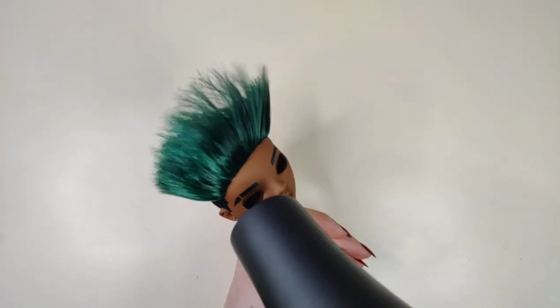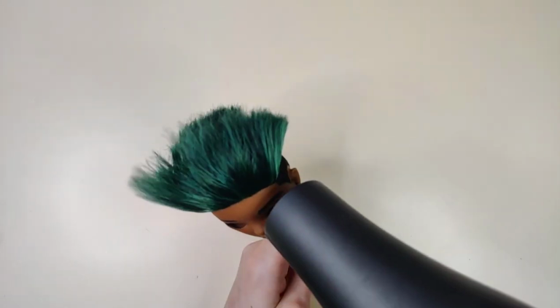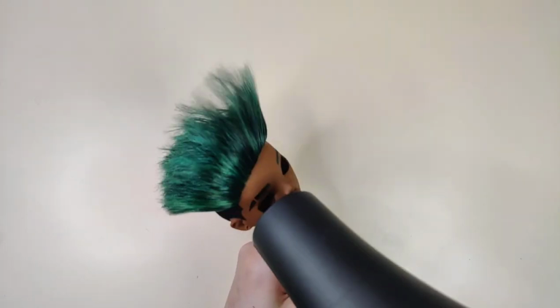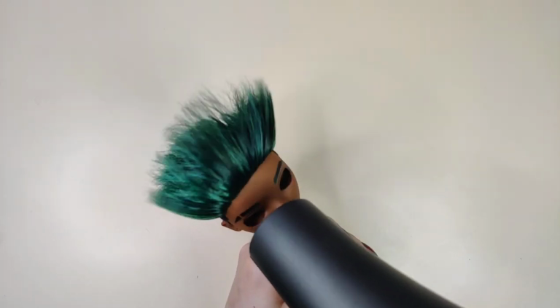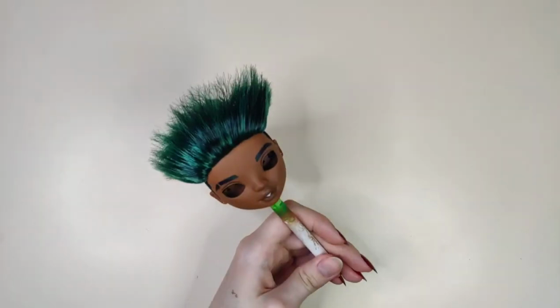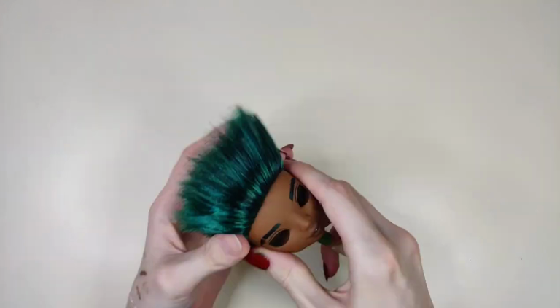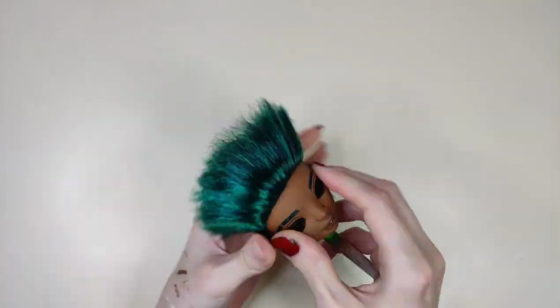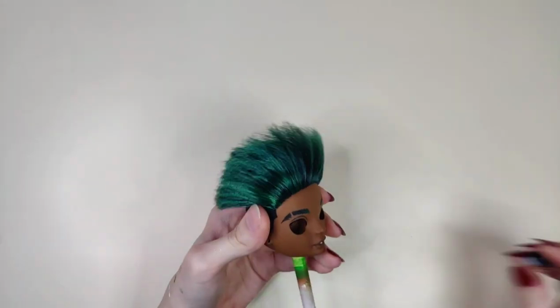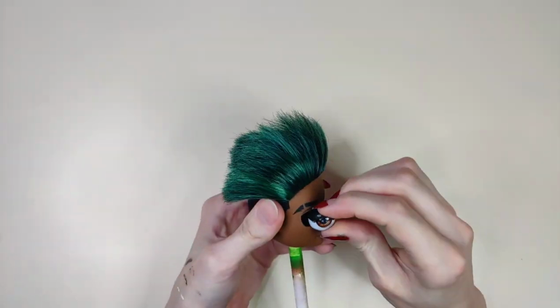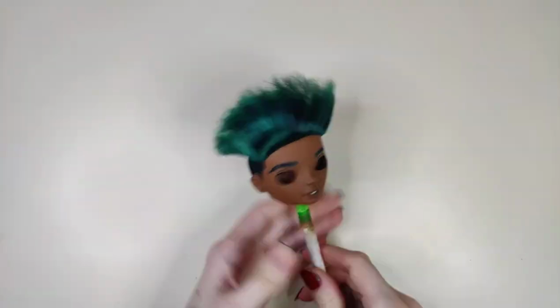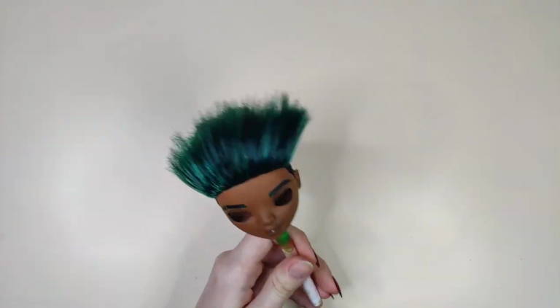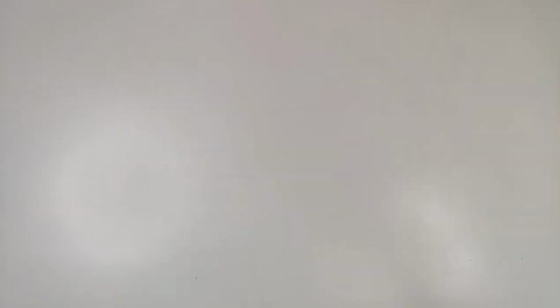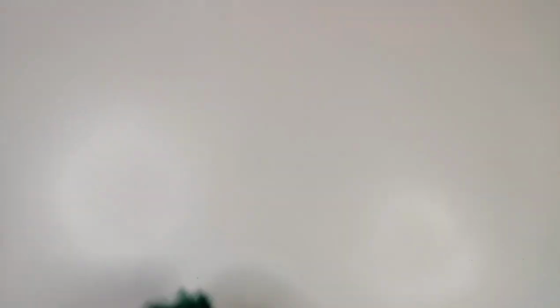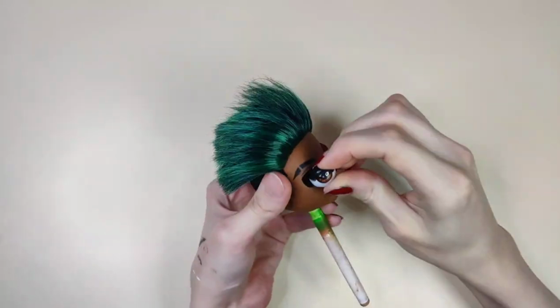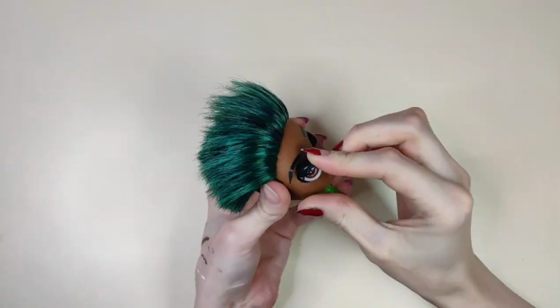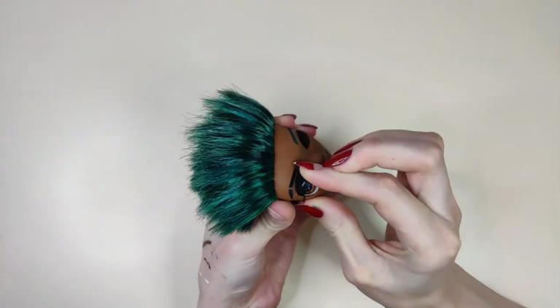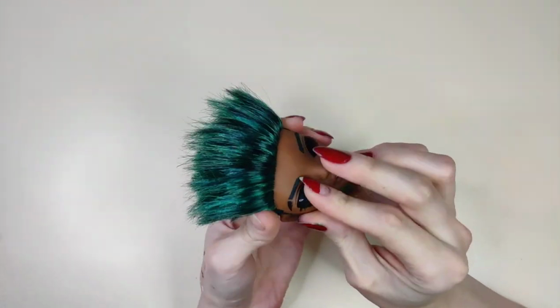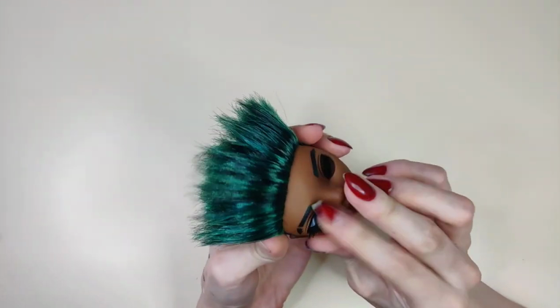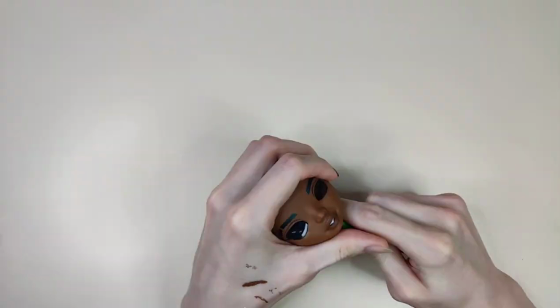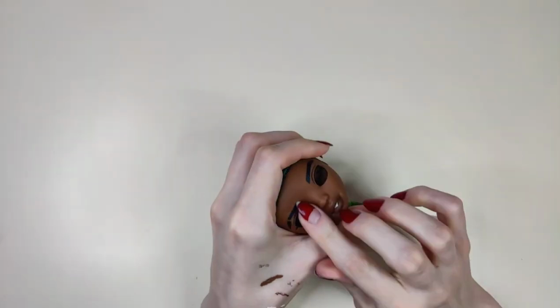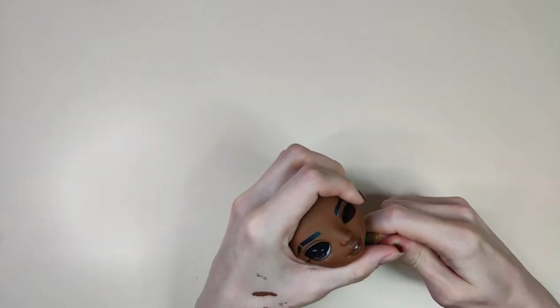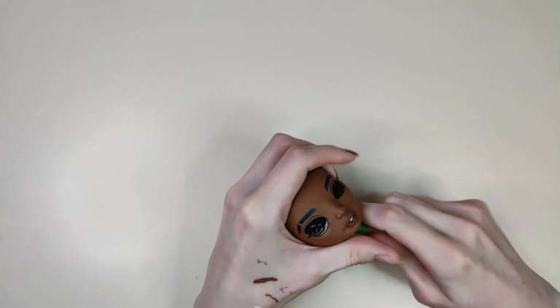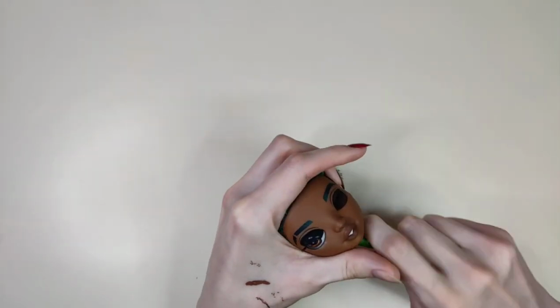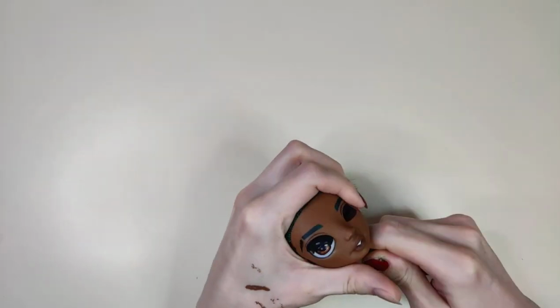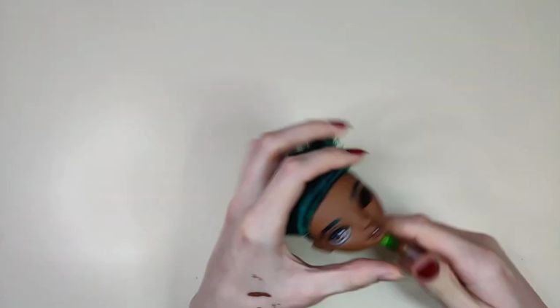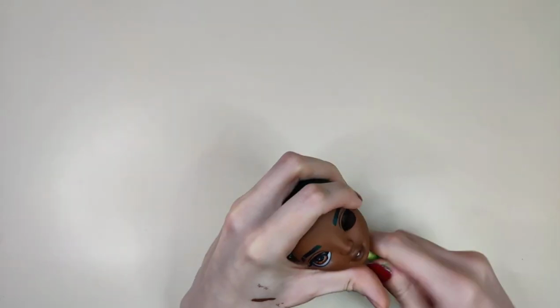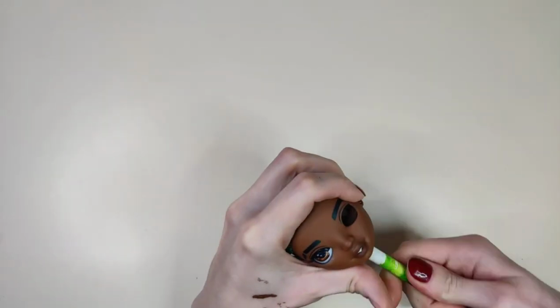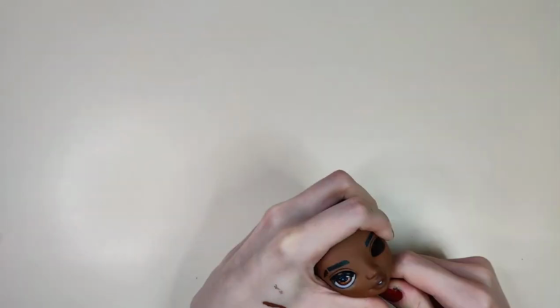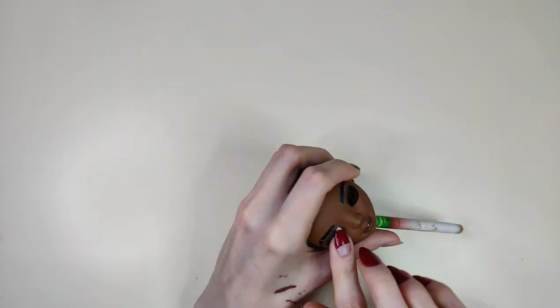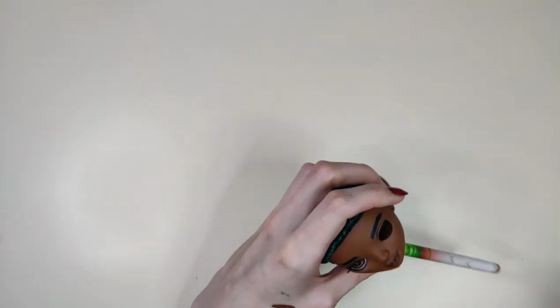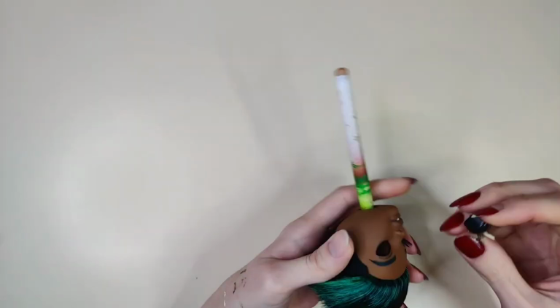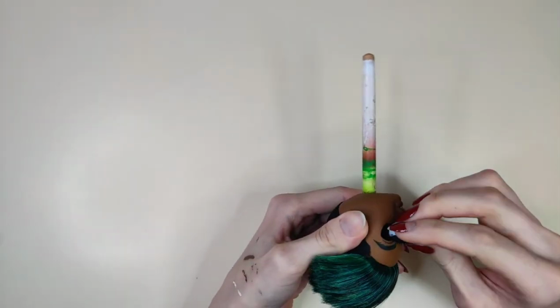For my least favorite step every single time — let's put the eyes back in.